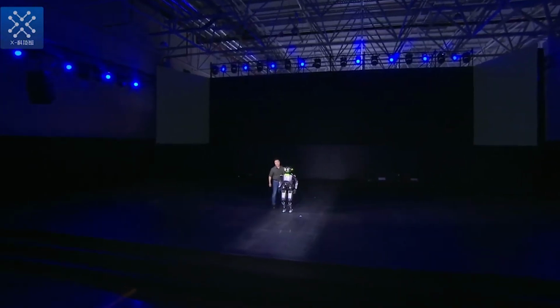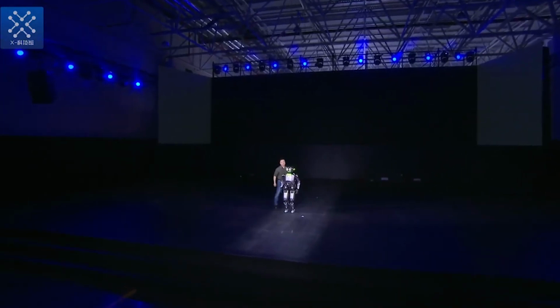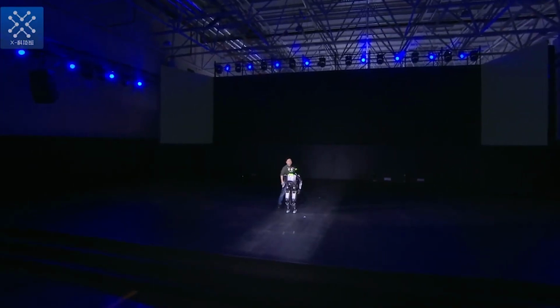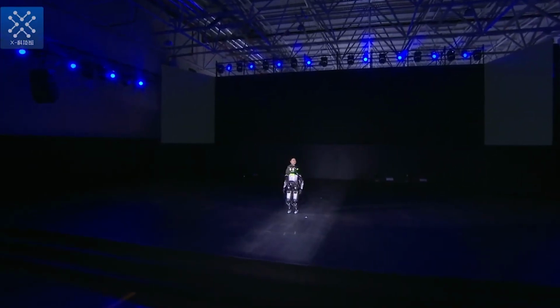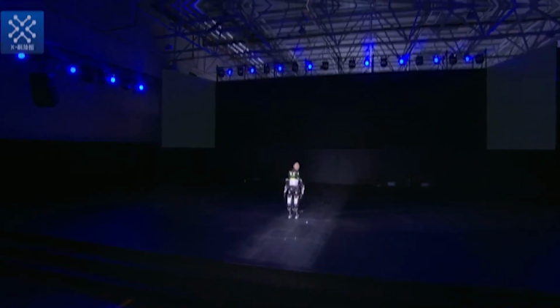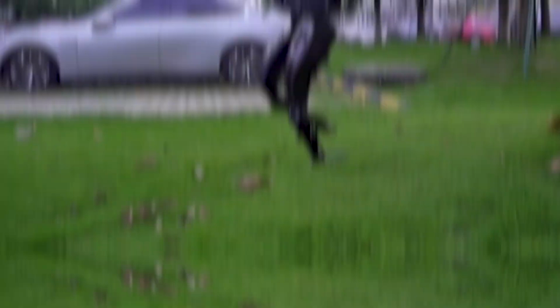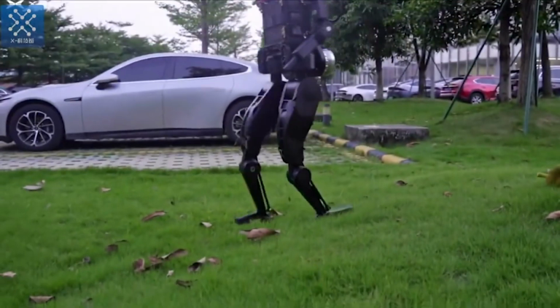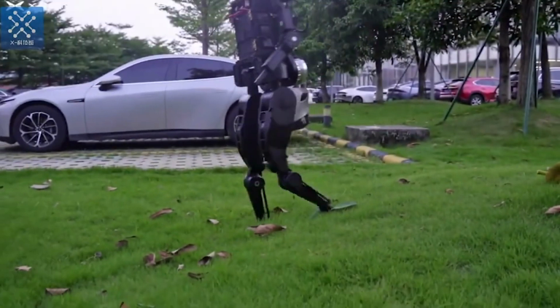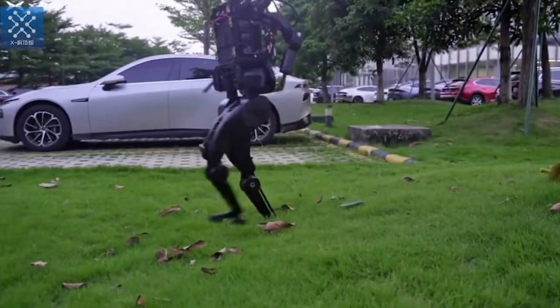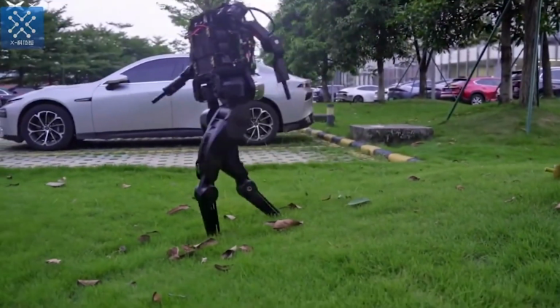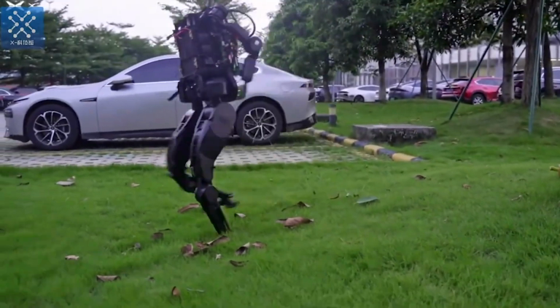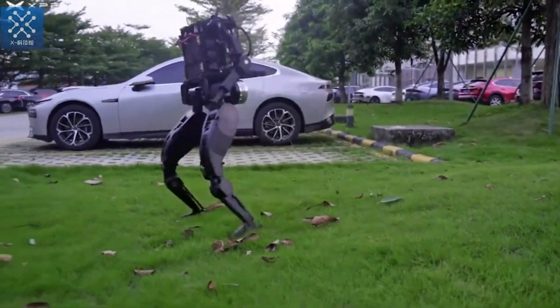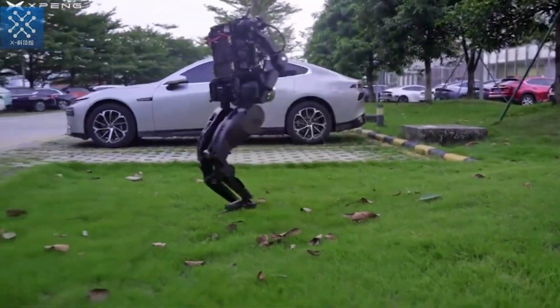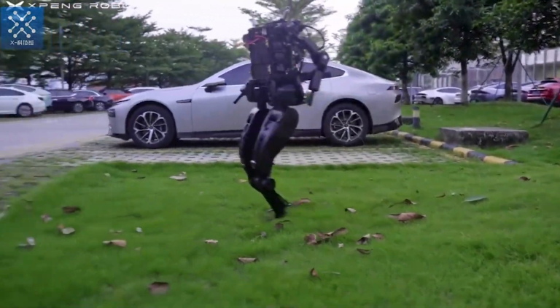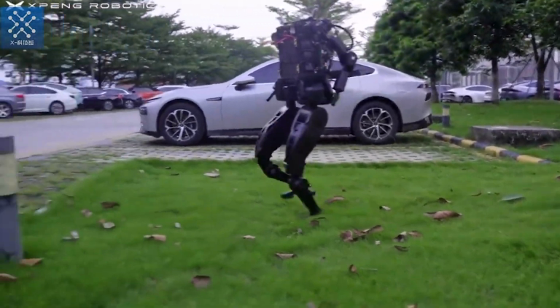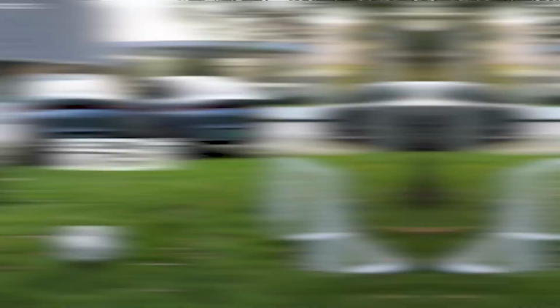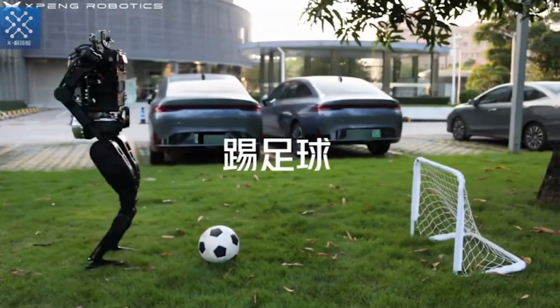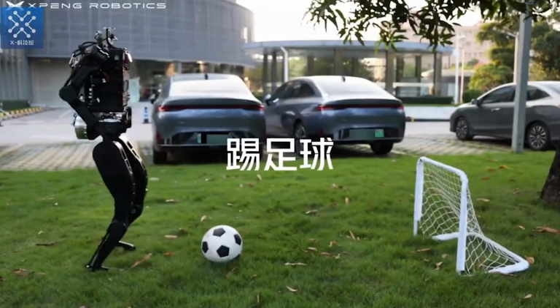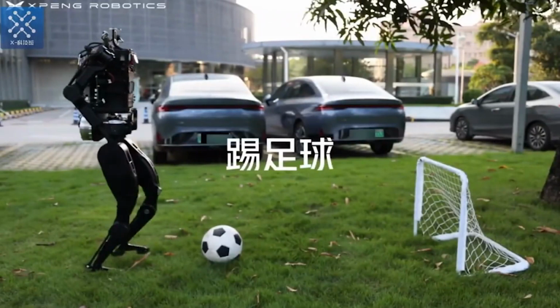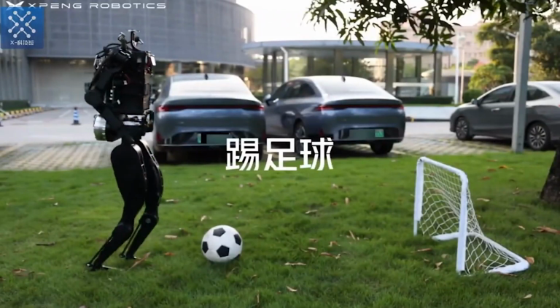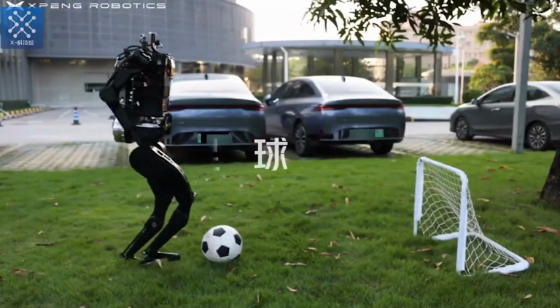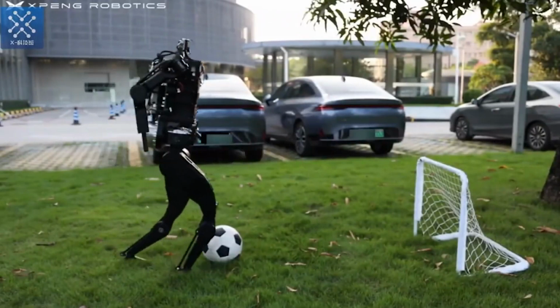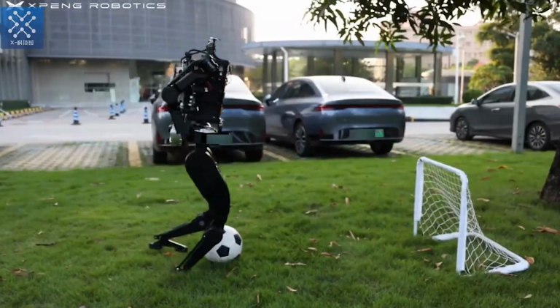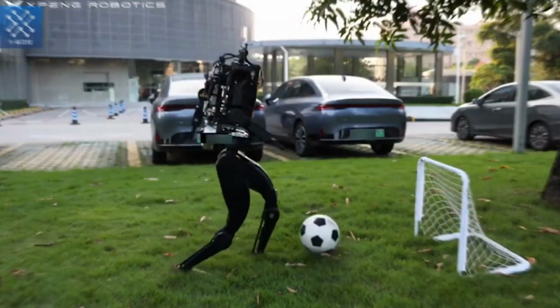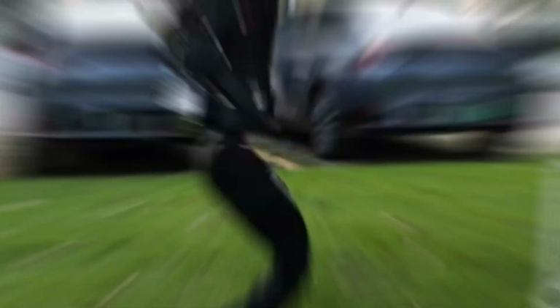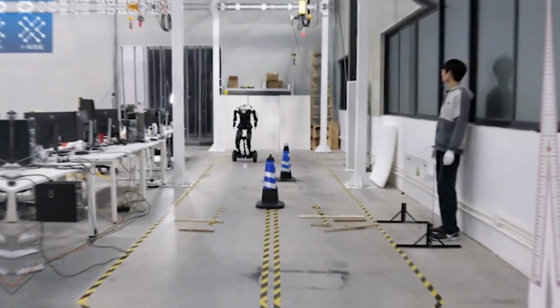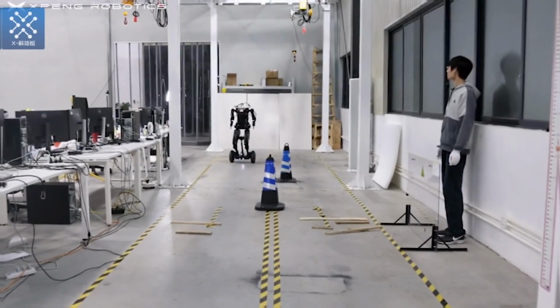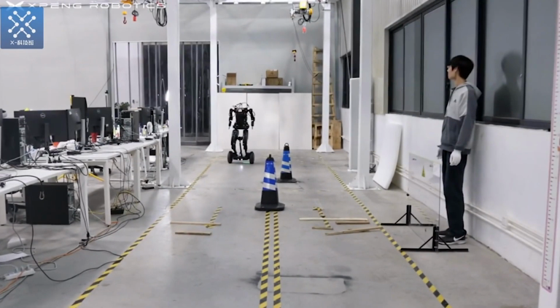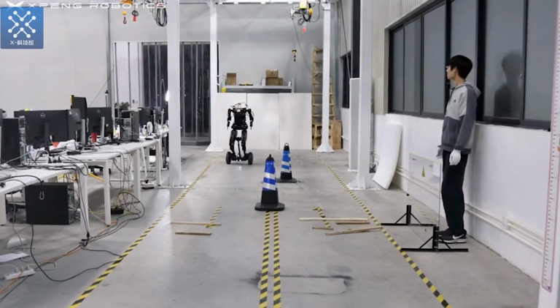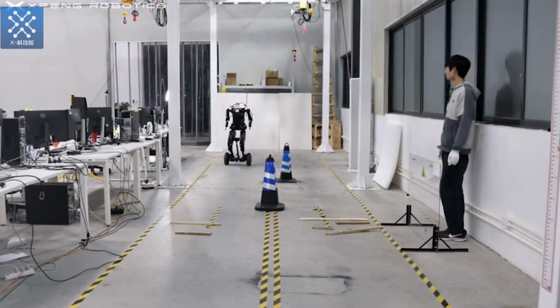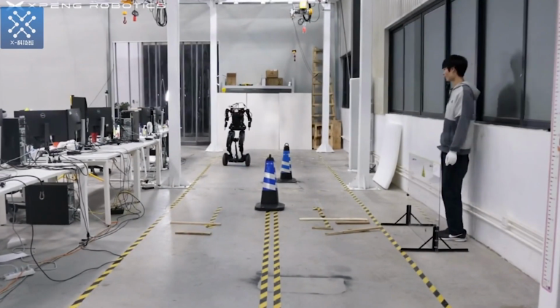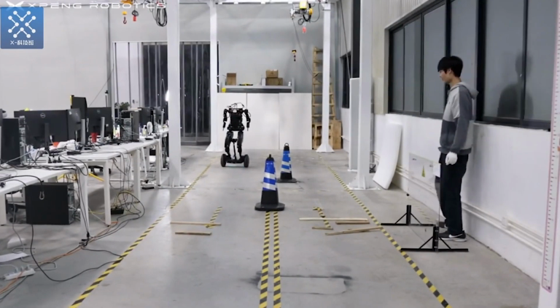PX5 can also maneuver on grass and rocky terrain, play football, and ride Xpeng's self-balancing scooter.